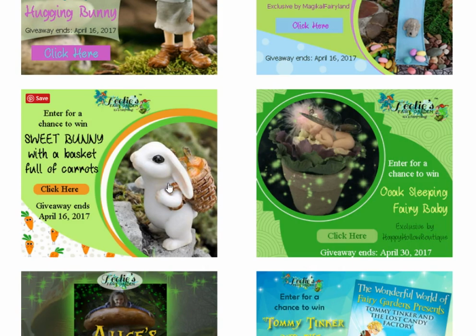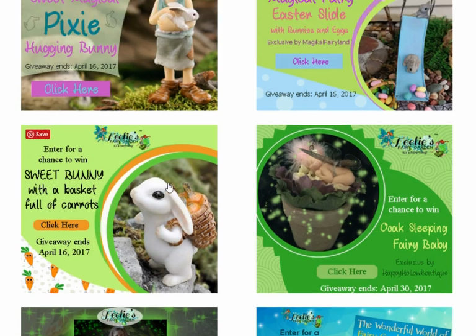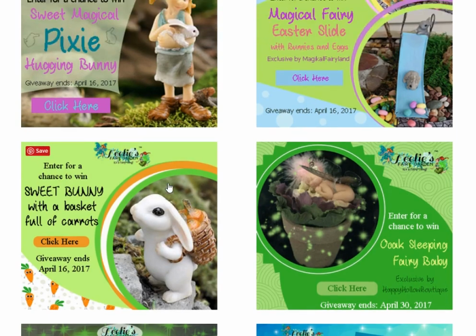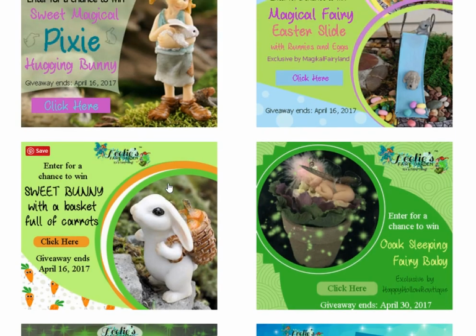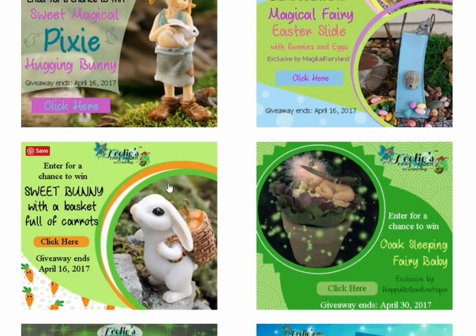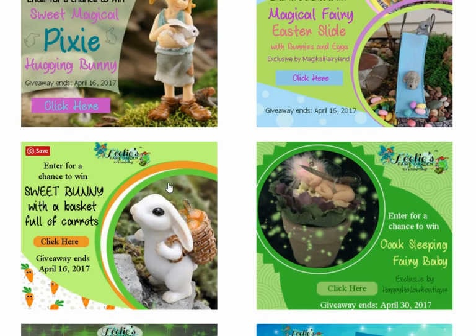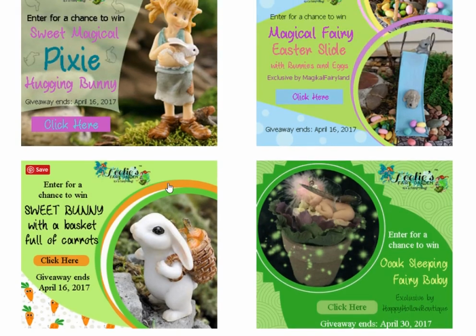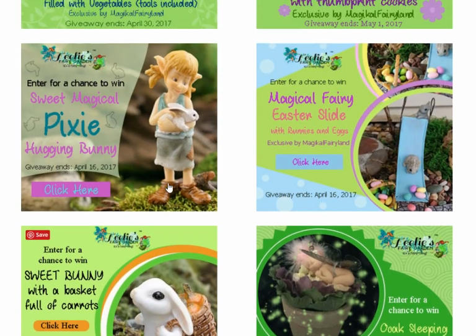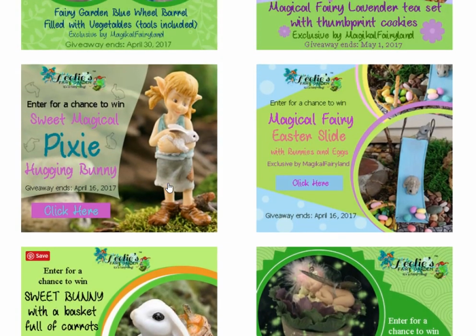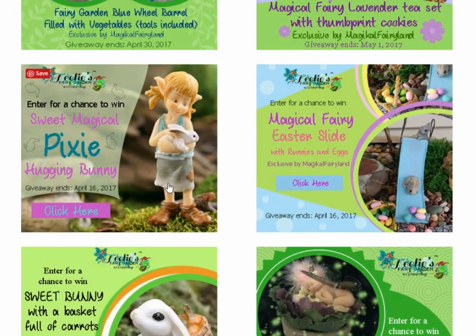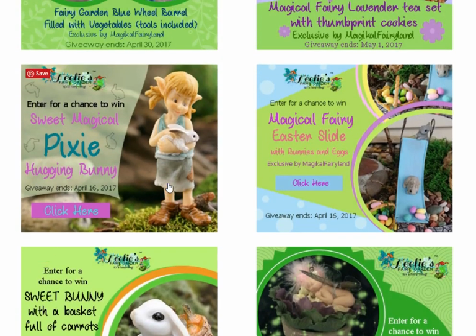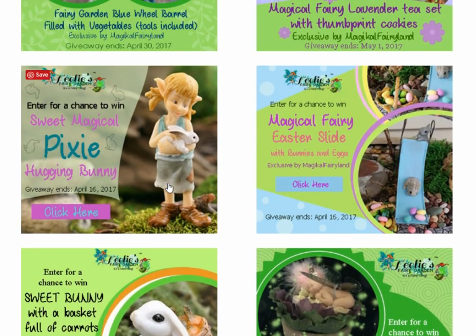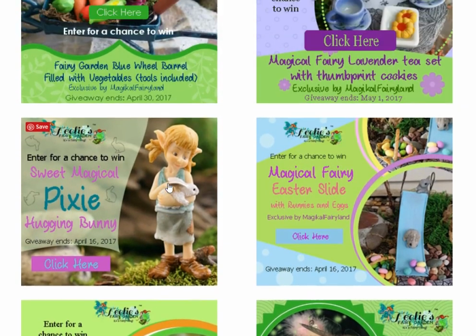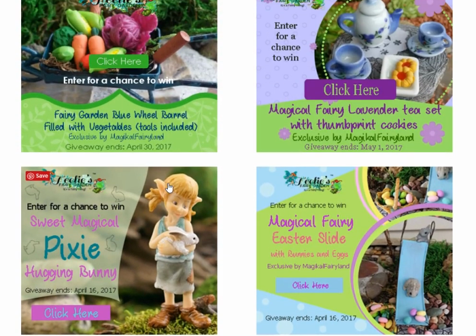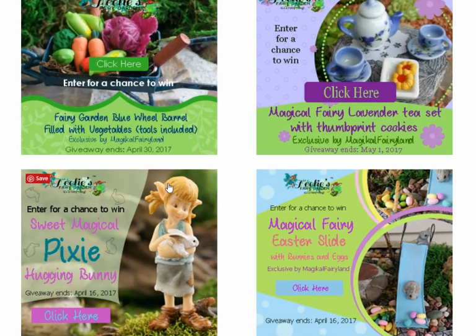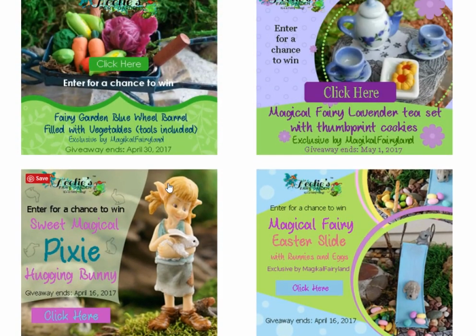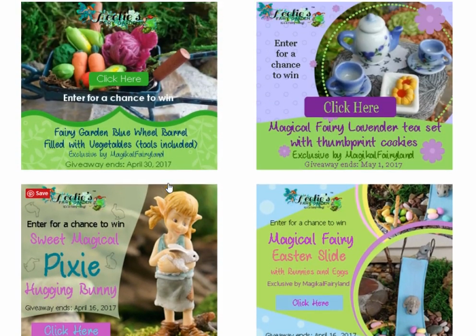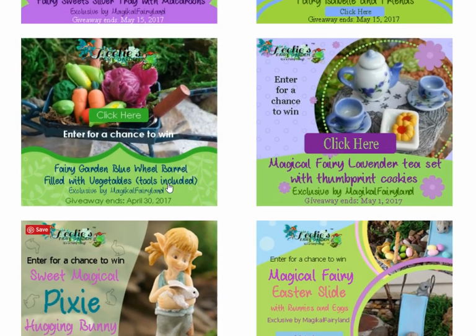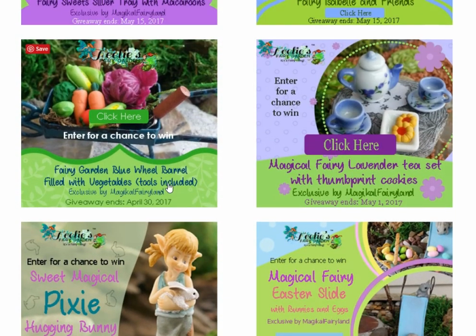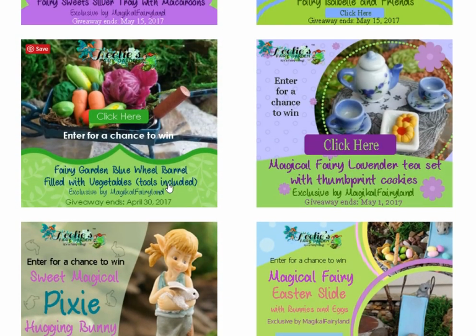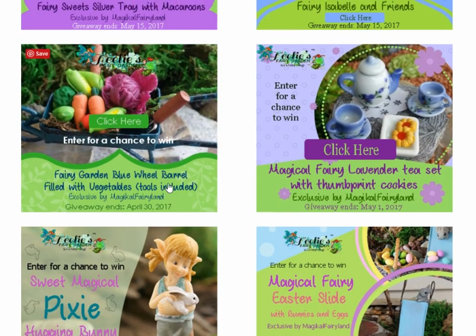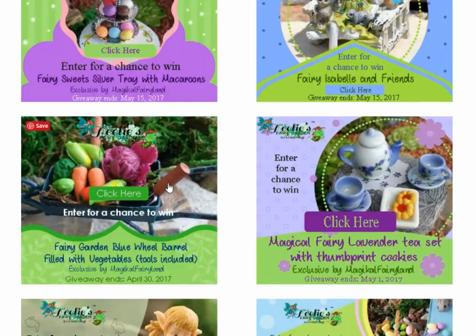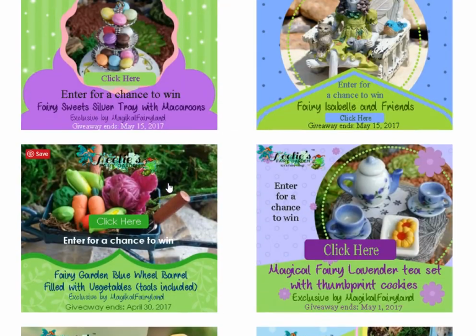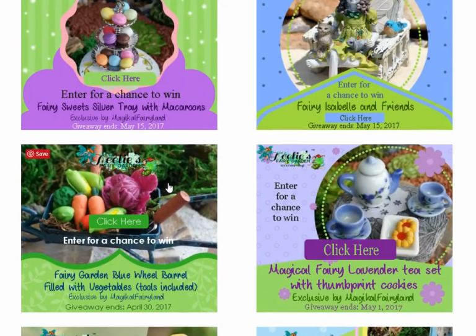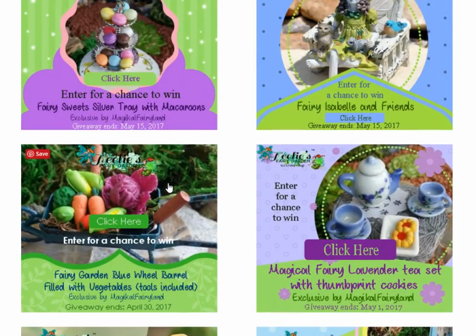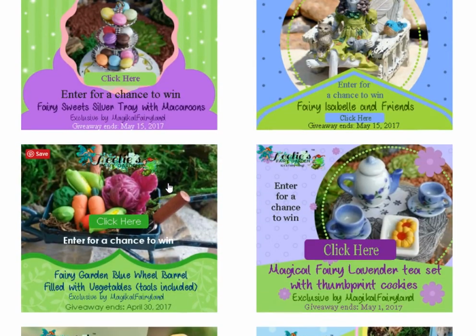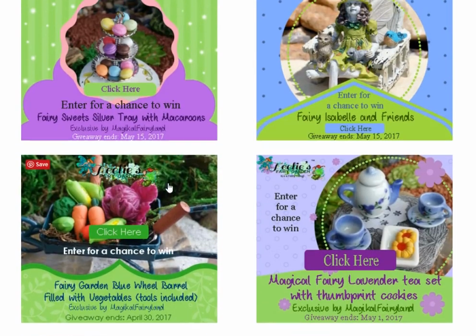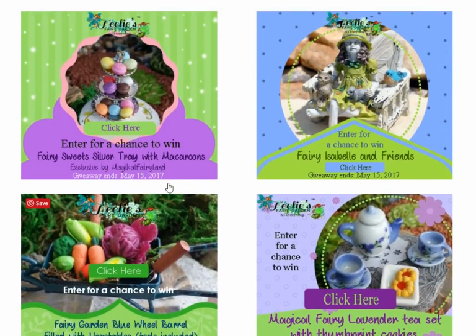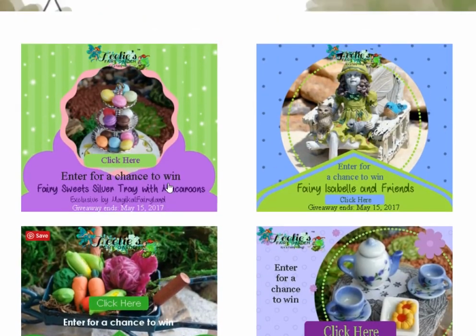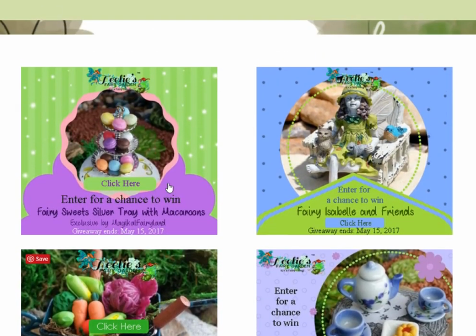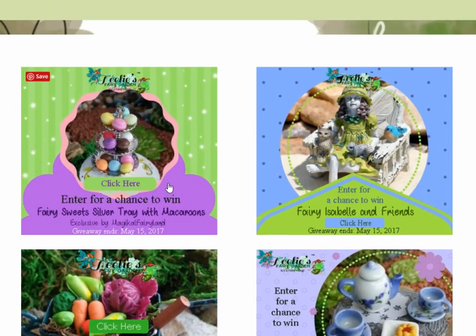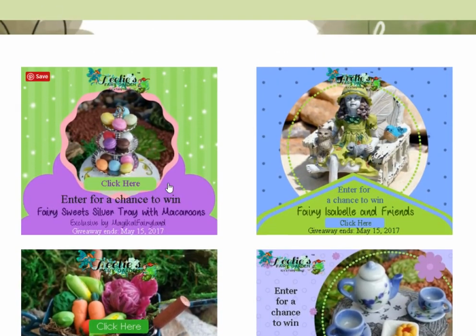There's a lot more in giveaways, but I want to thank you for stopping by and I will bring you the fairy scoop next week.